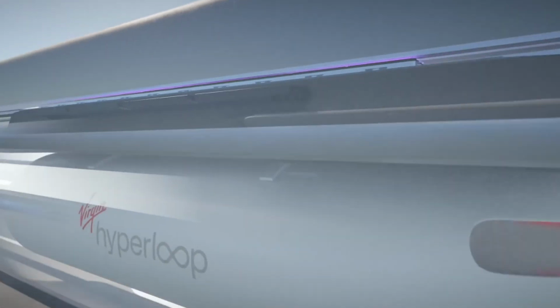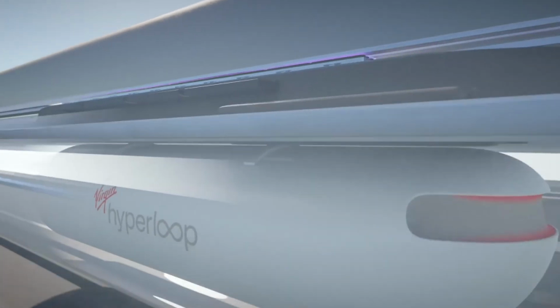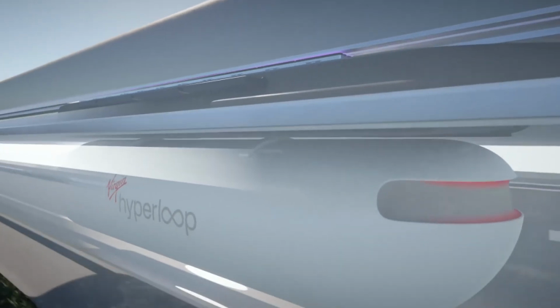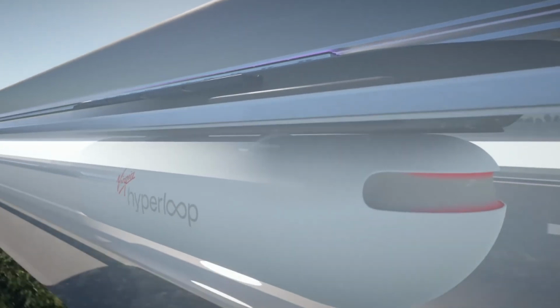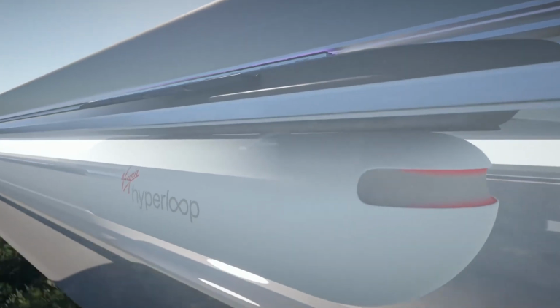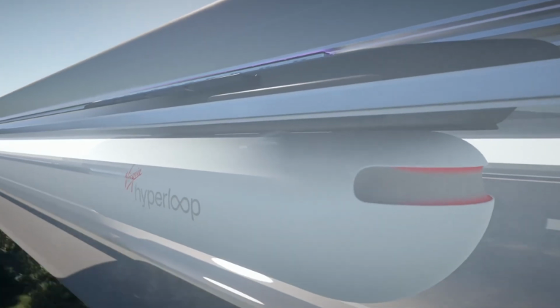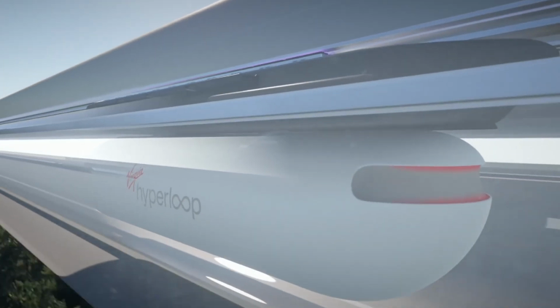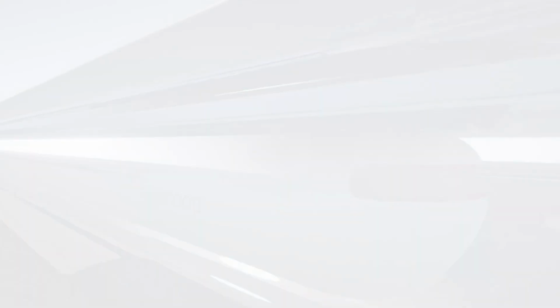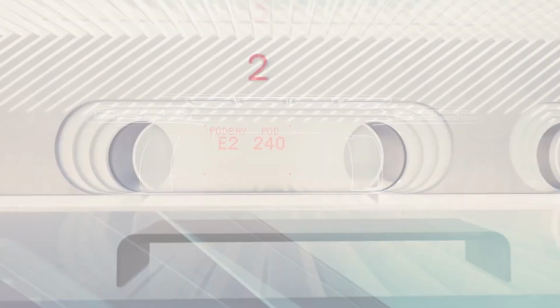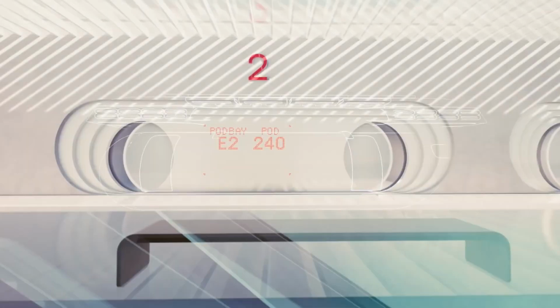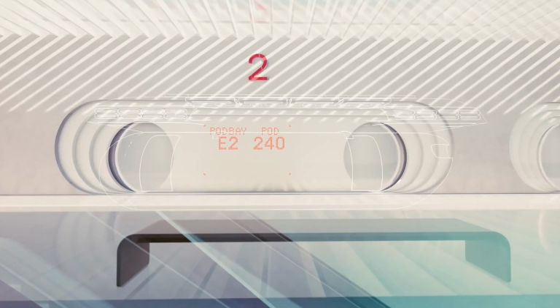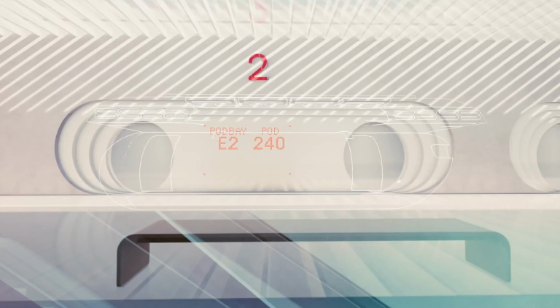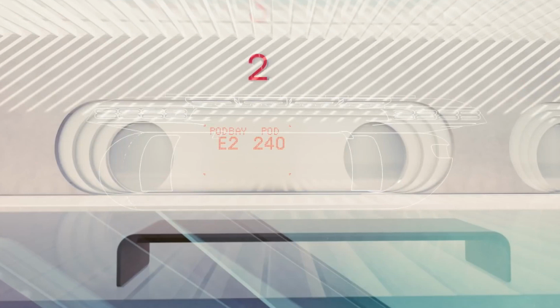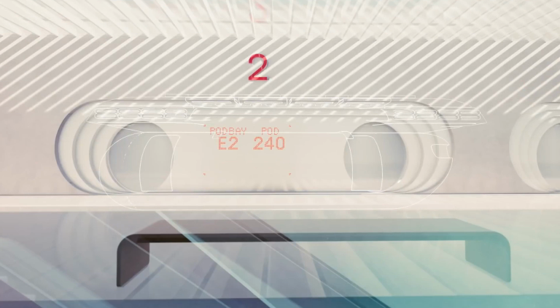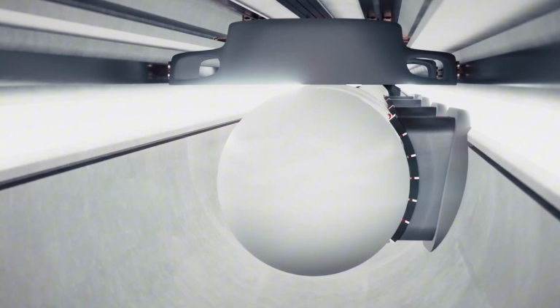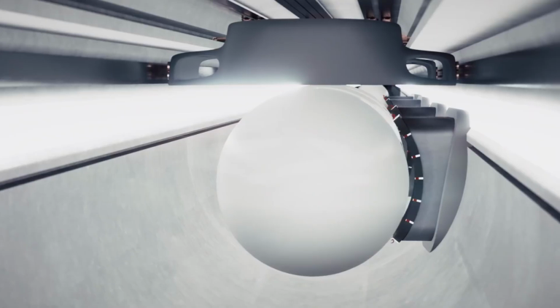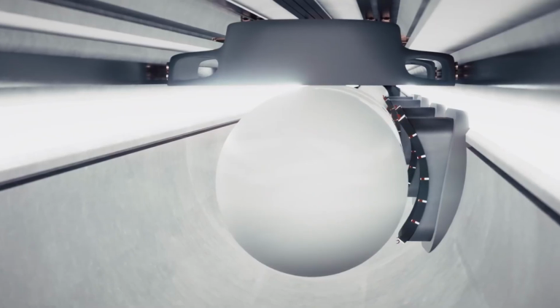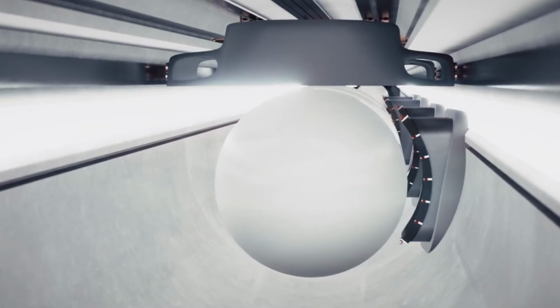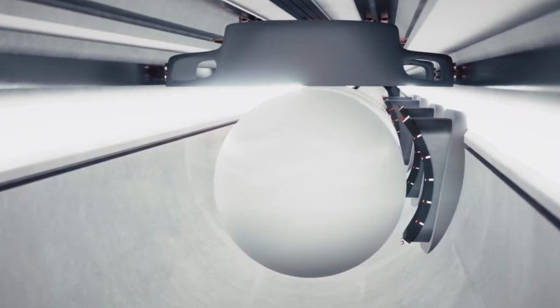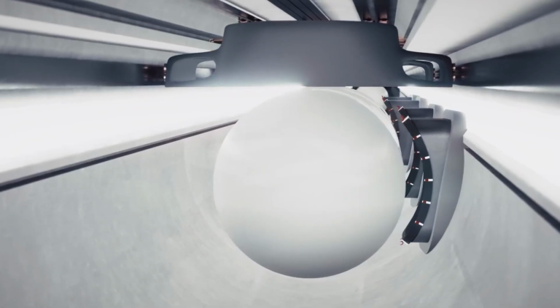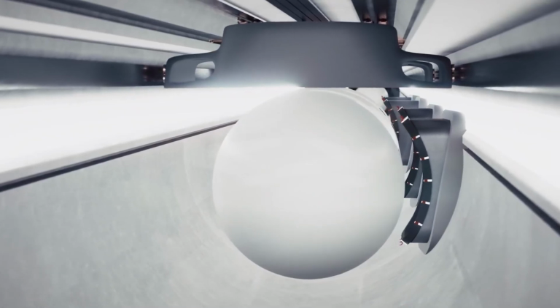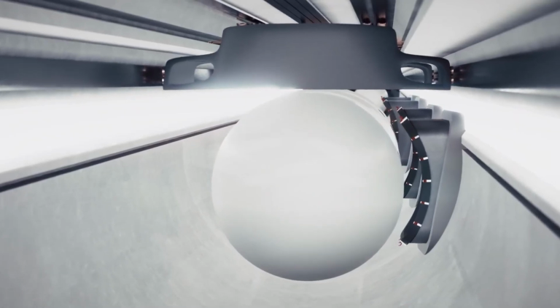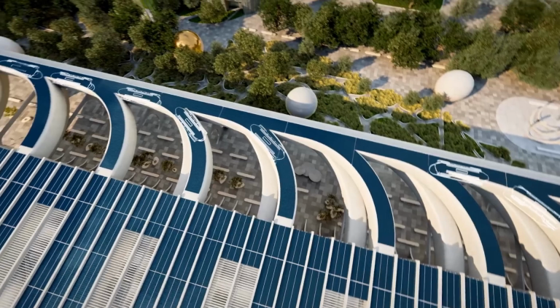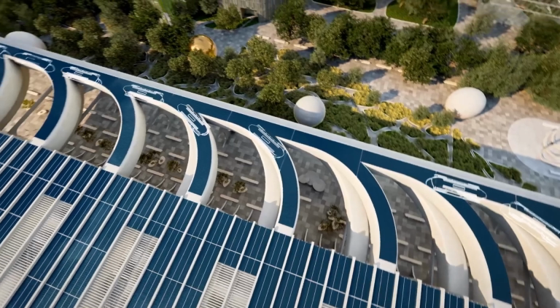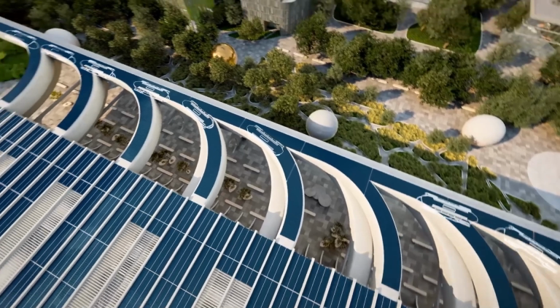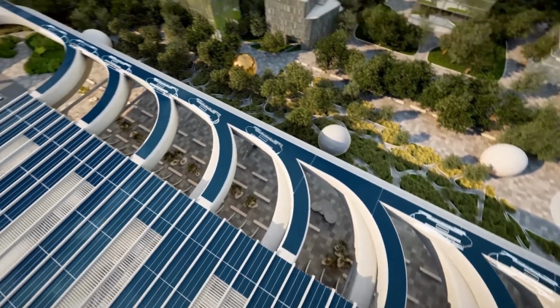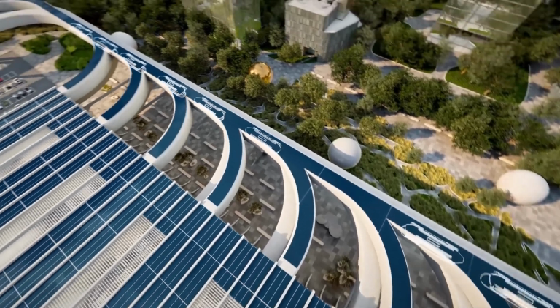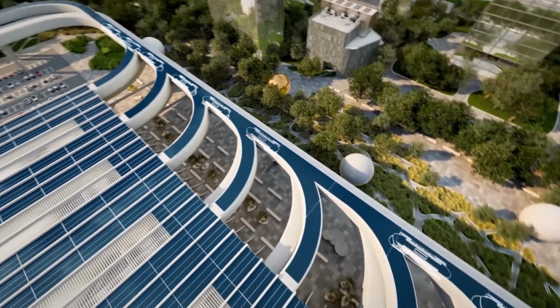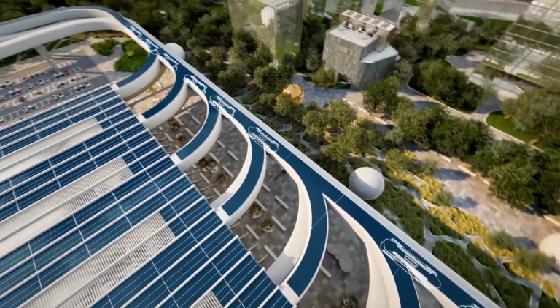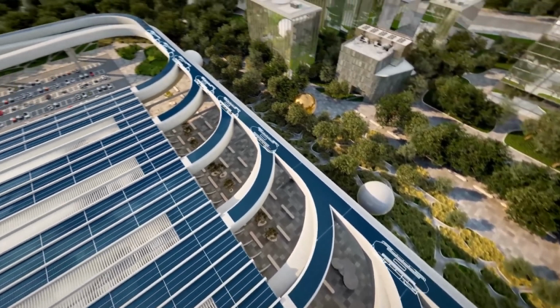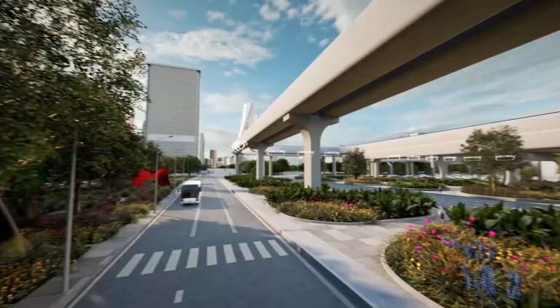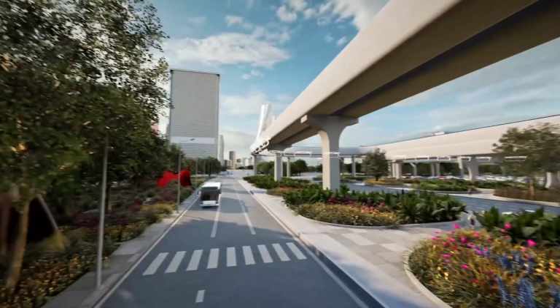This is more than just a futuristic concept — it's a leap toward redefining mass transit for the 21st century.